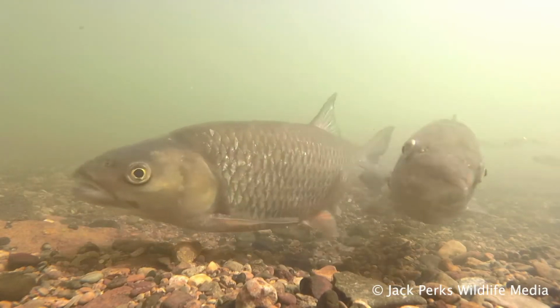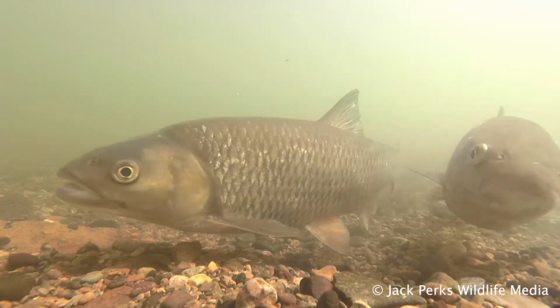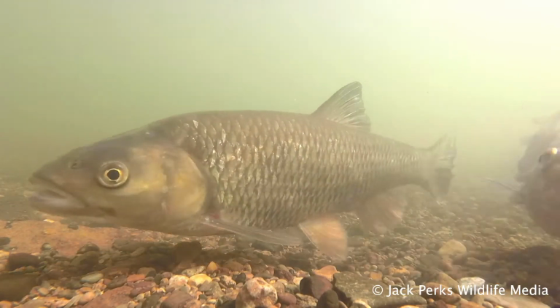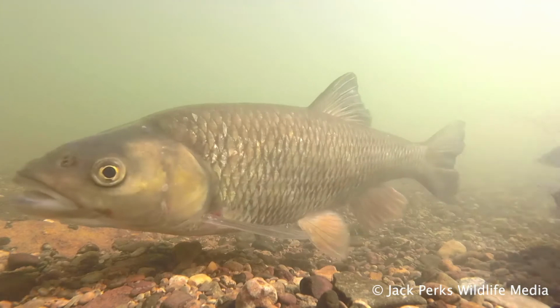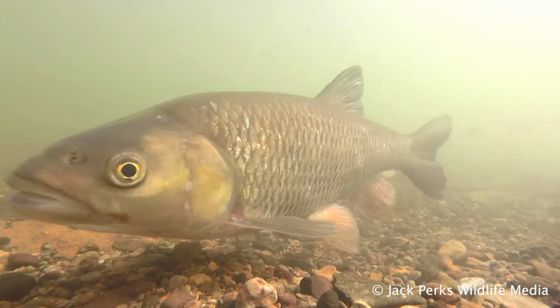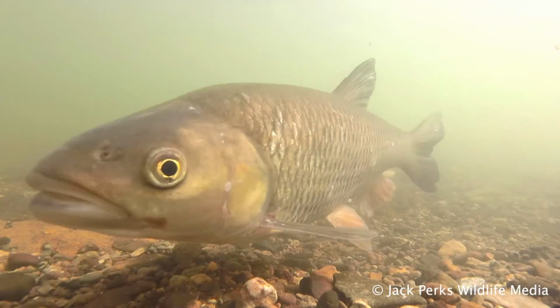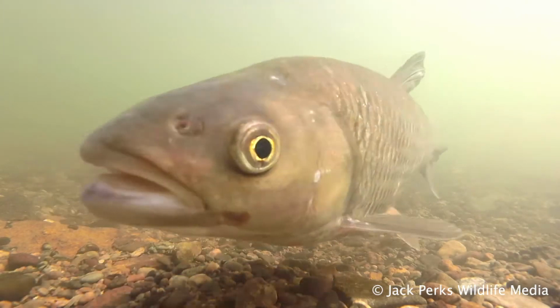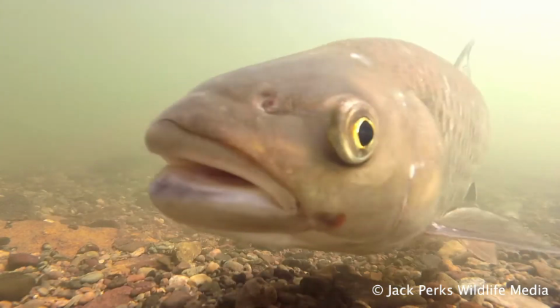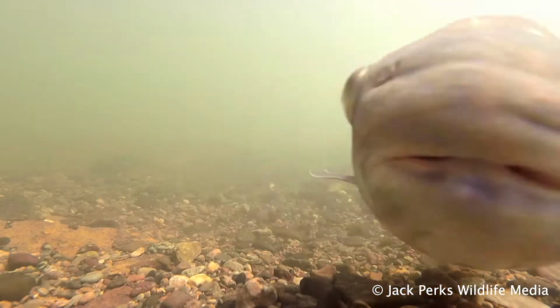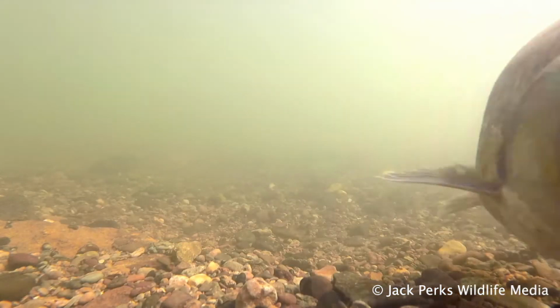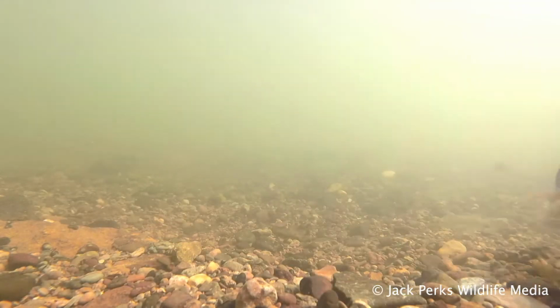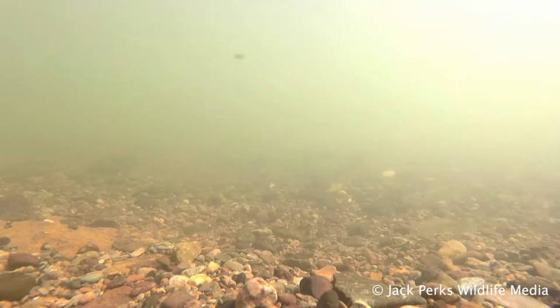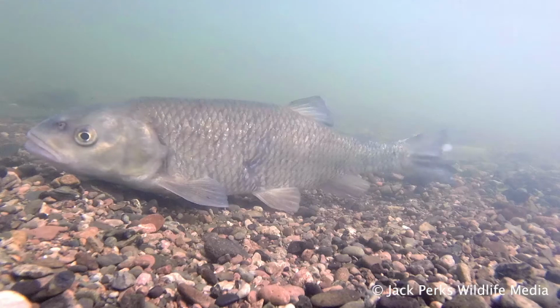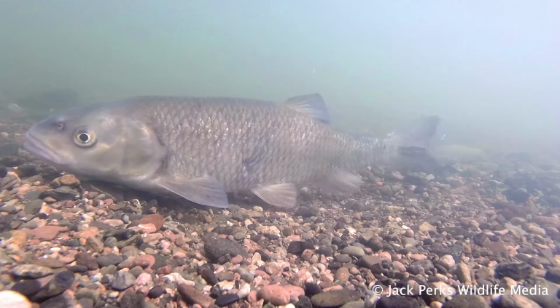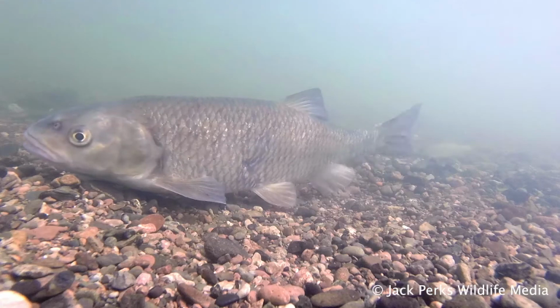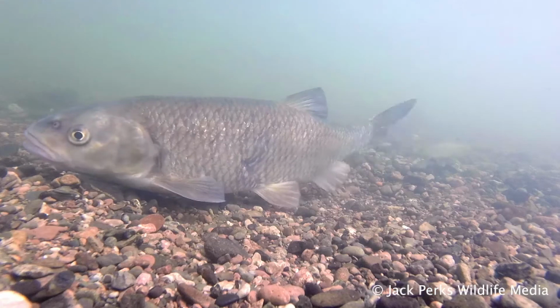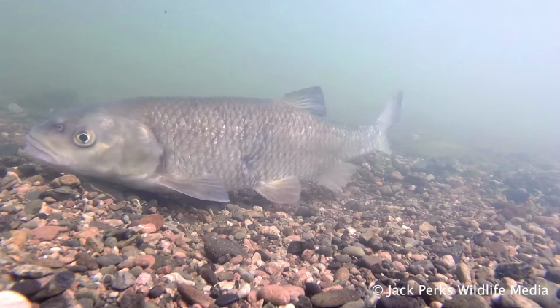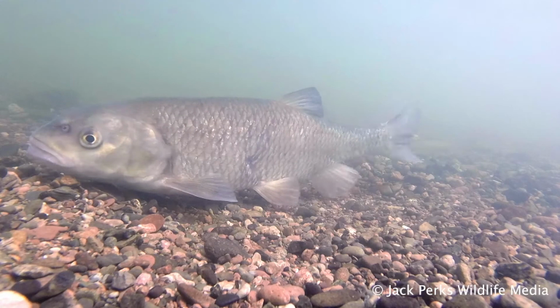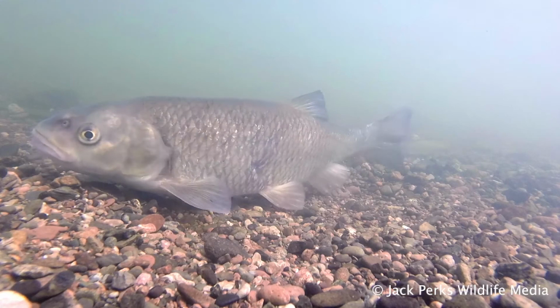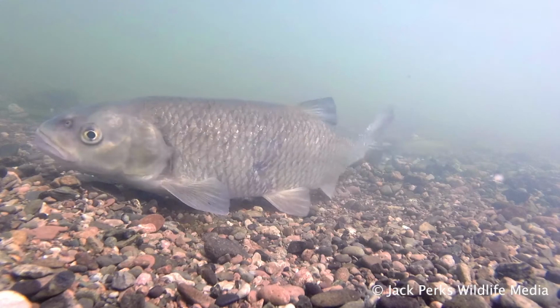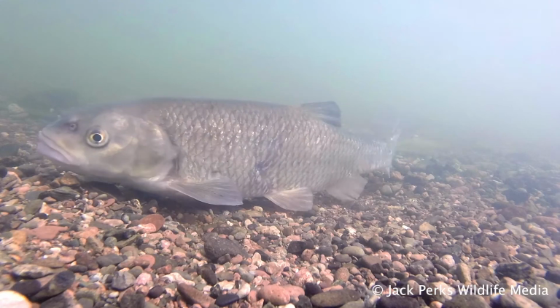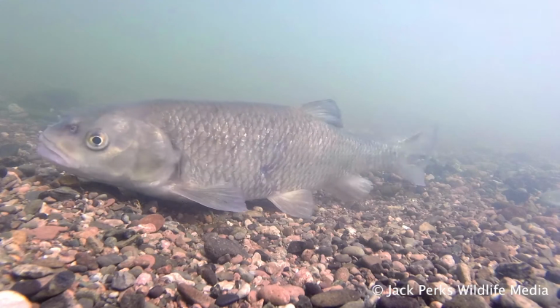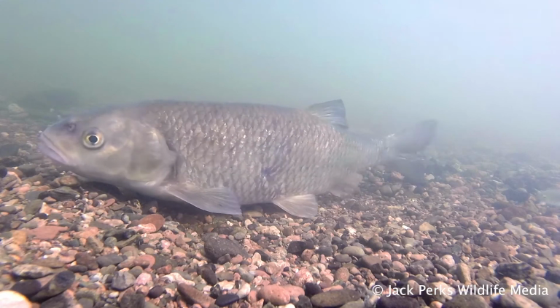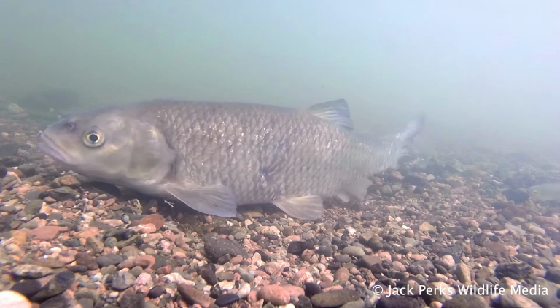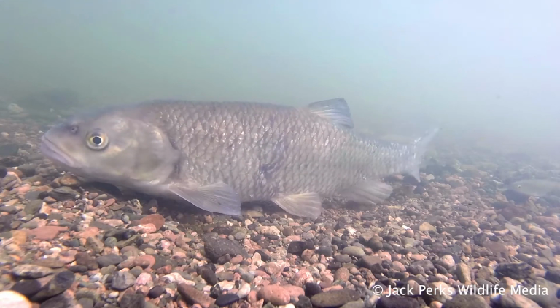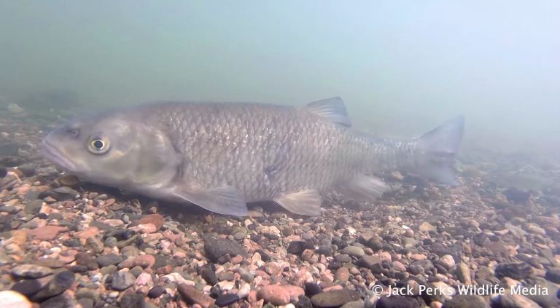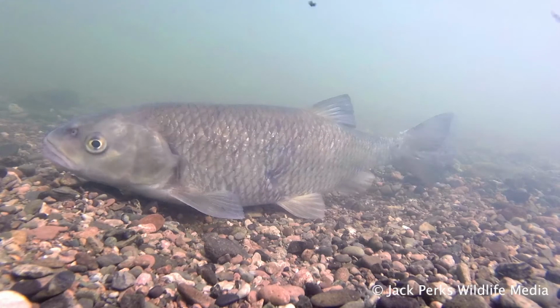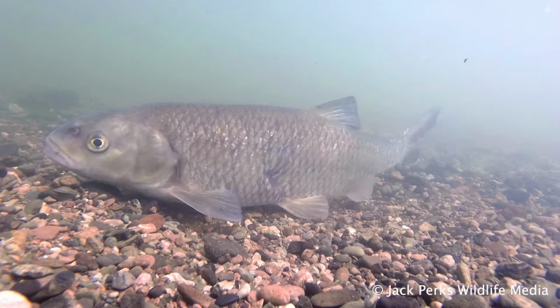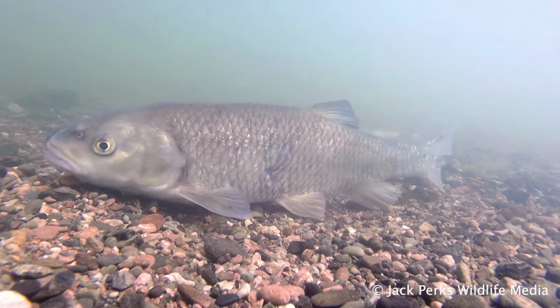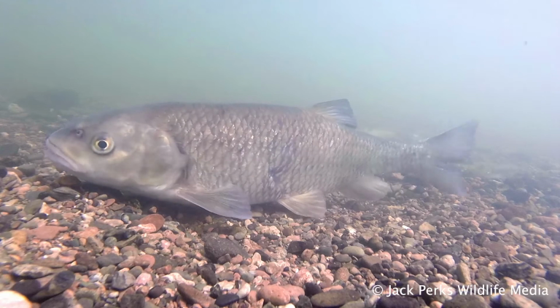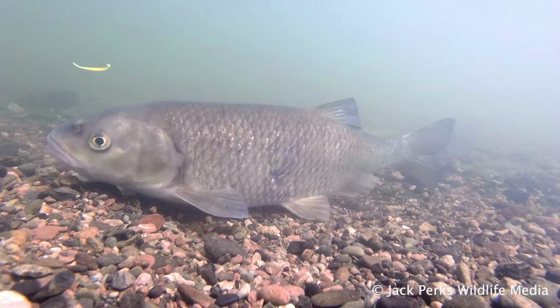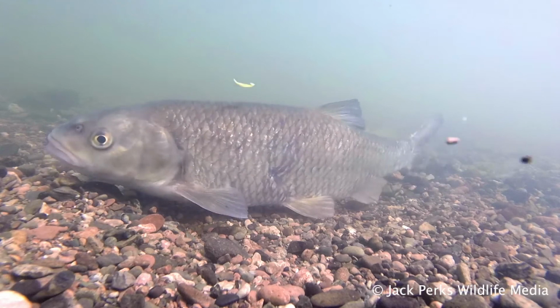More commonly found in rivers, they can live quite happily in lakes, but can't breed in them, and can live in quite poor water quality.